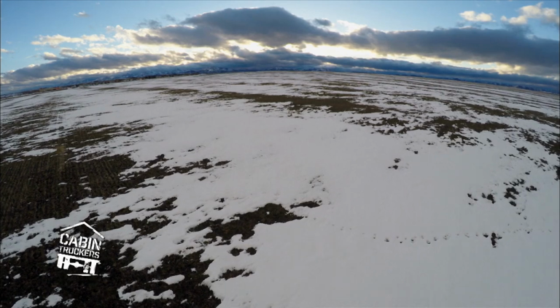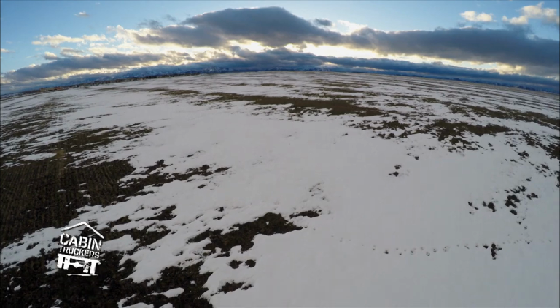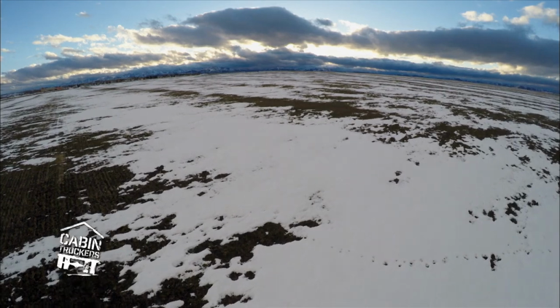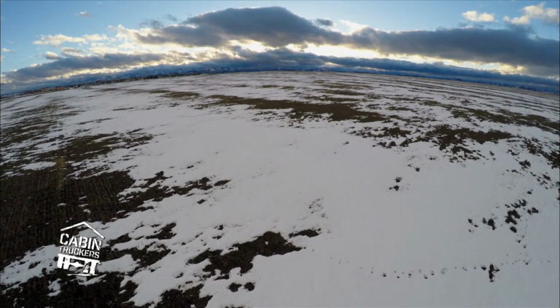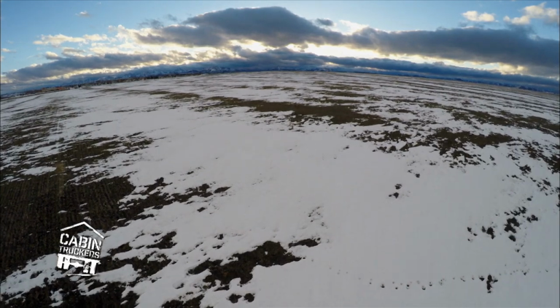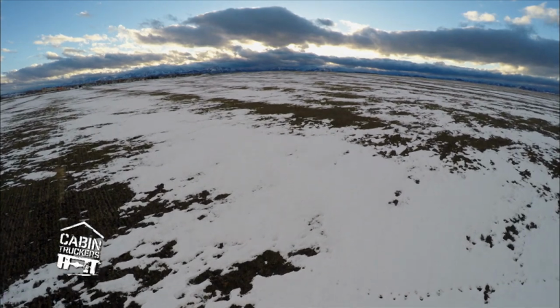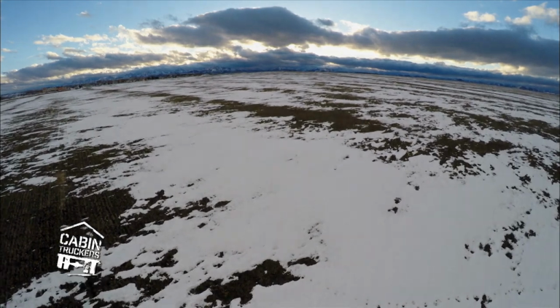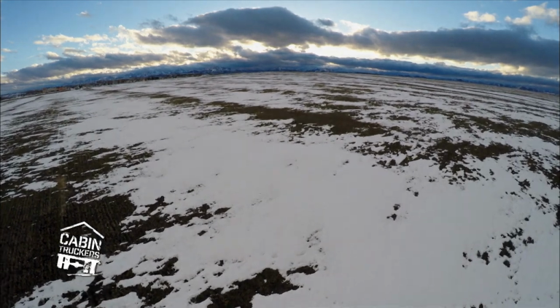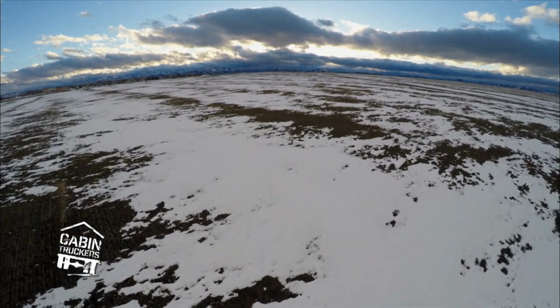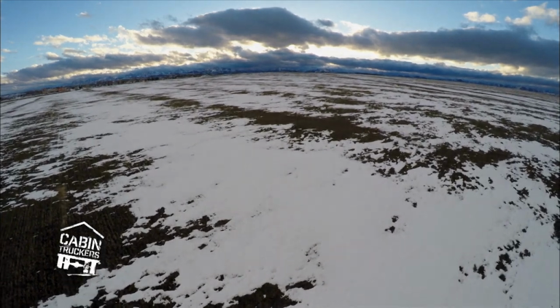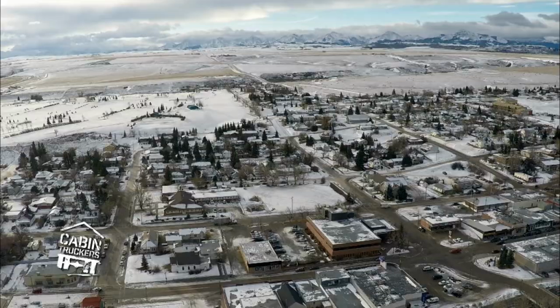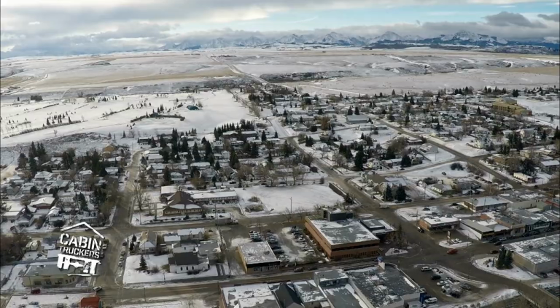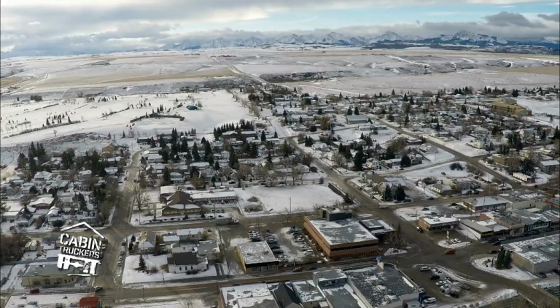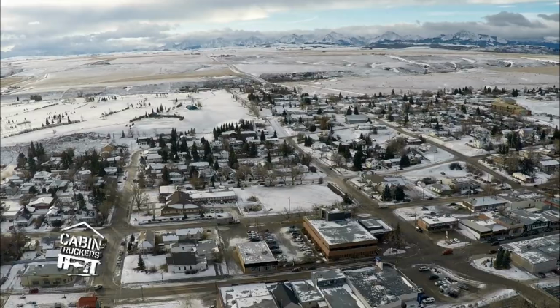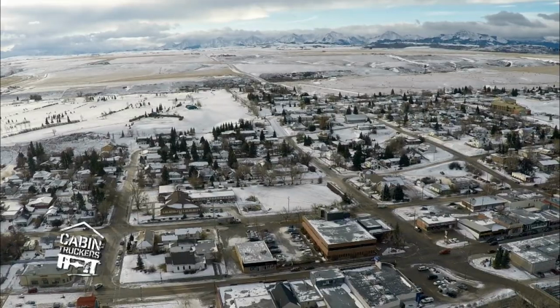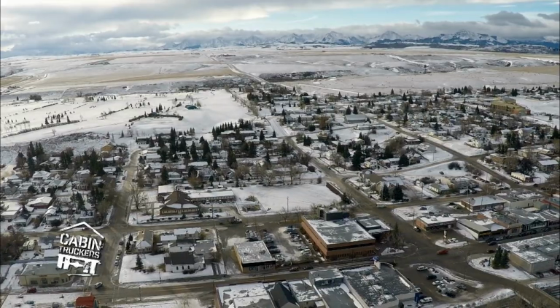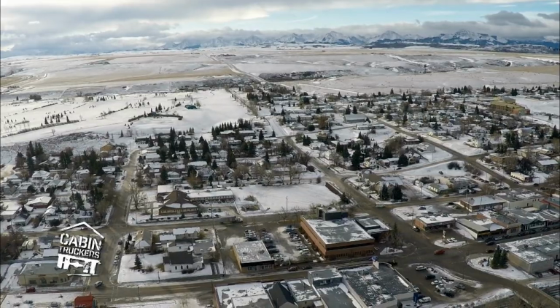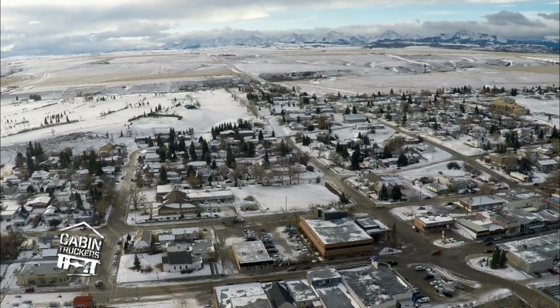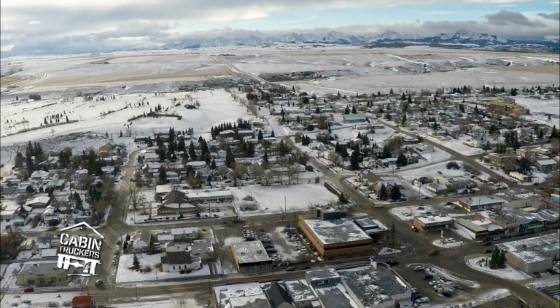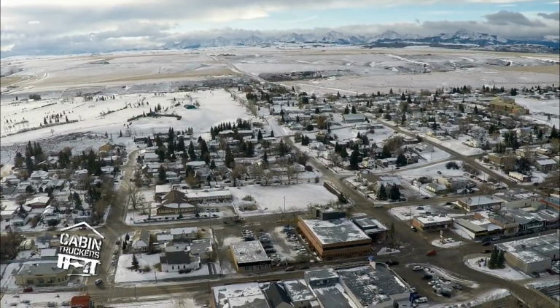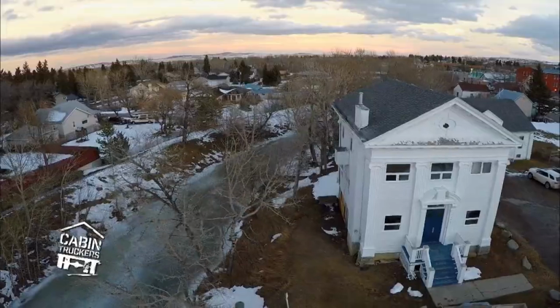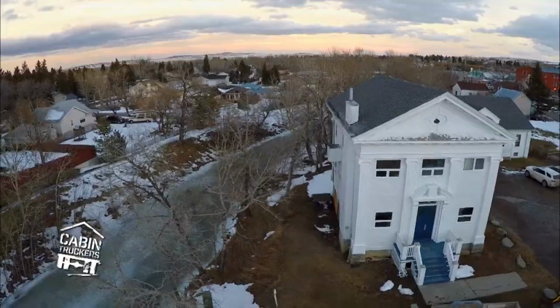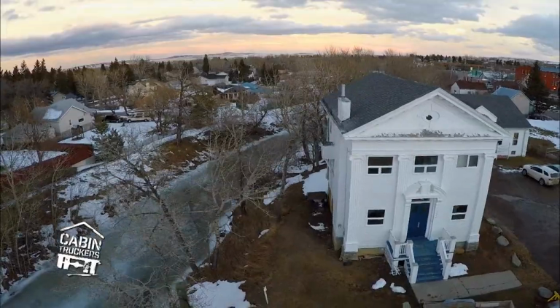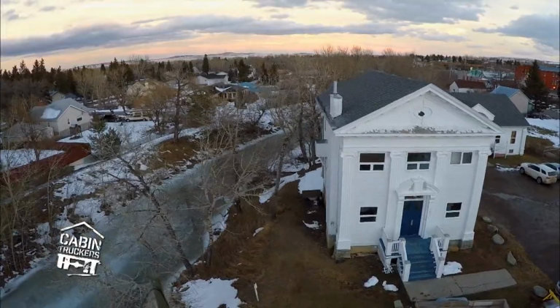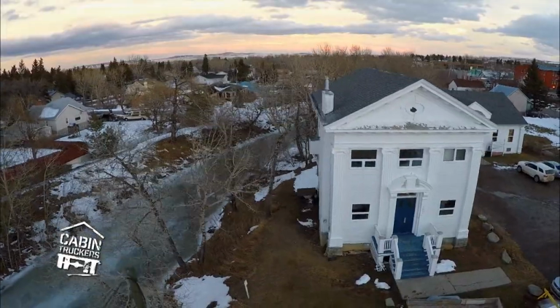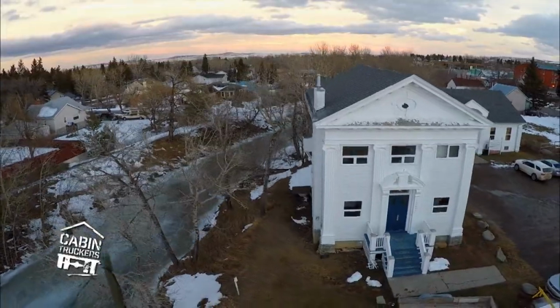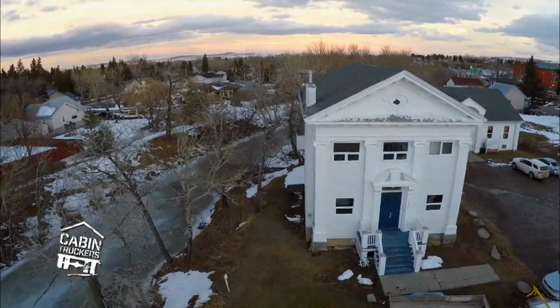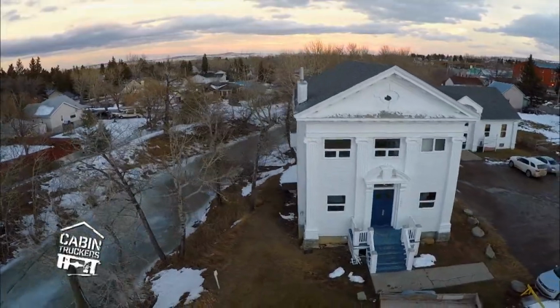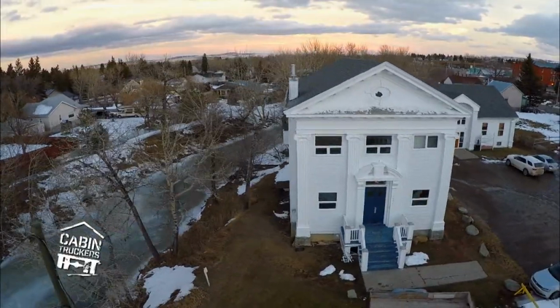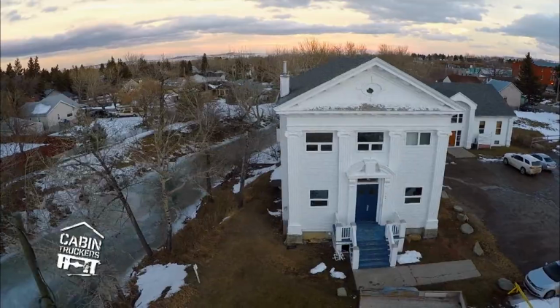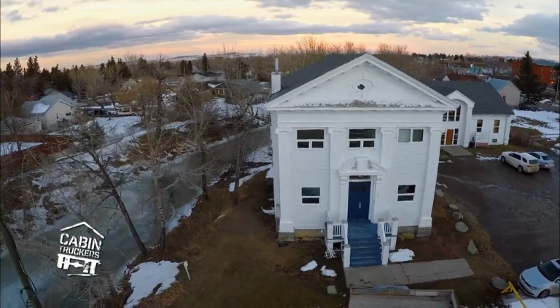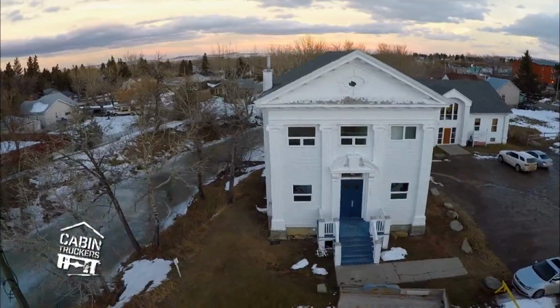In the shadow of the Rocky Mountains, Wade's crew is moving a huge historic bank.